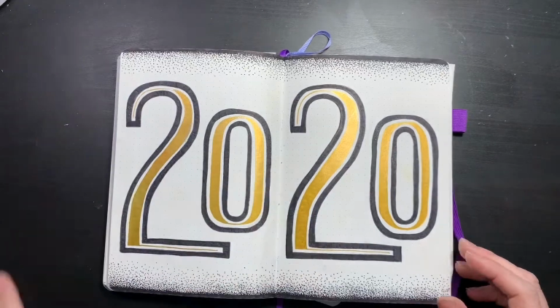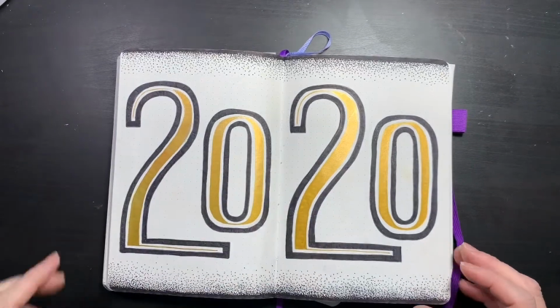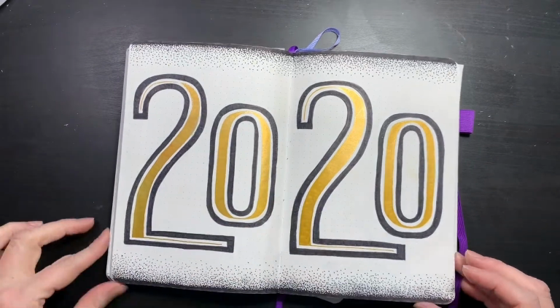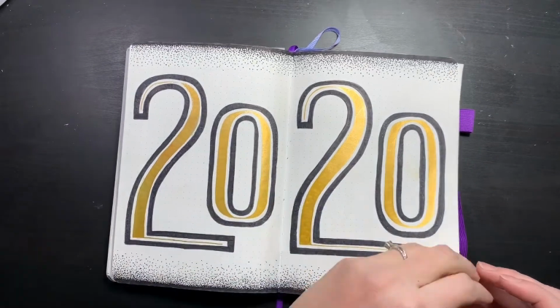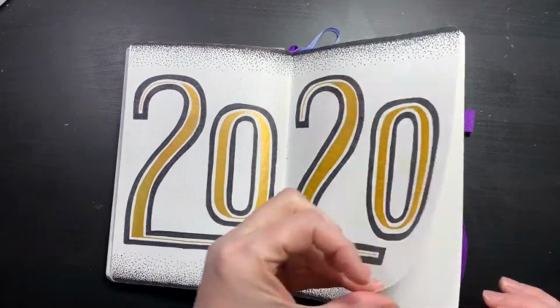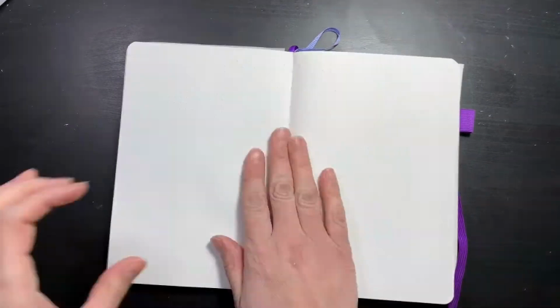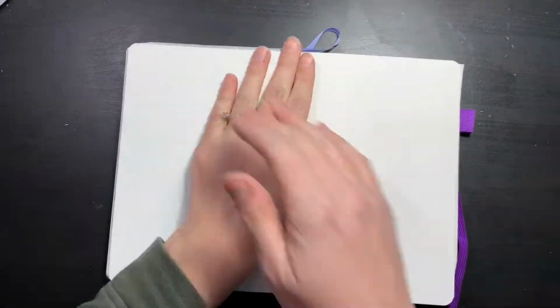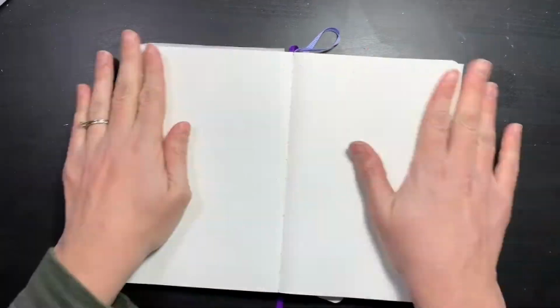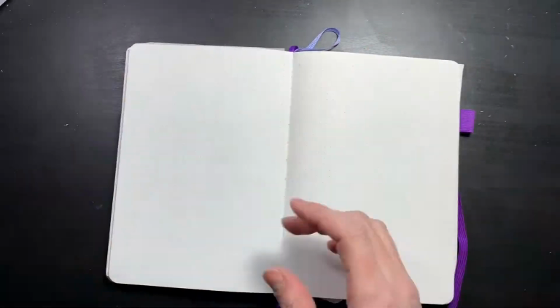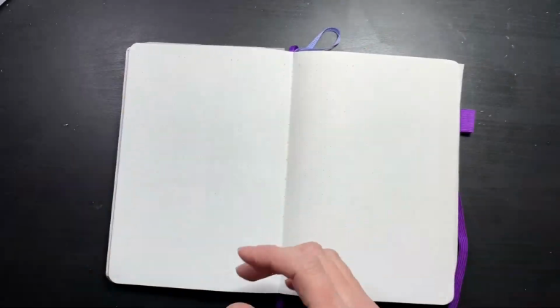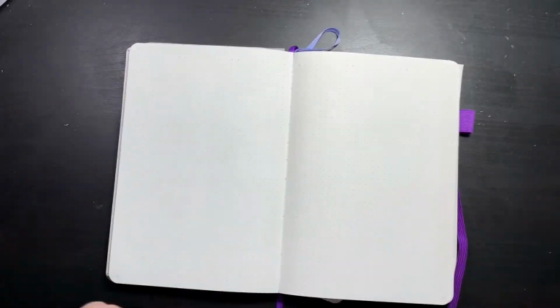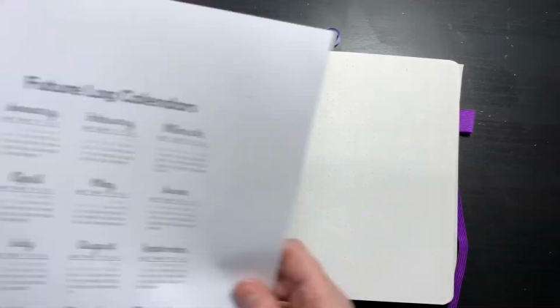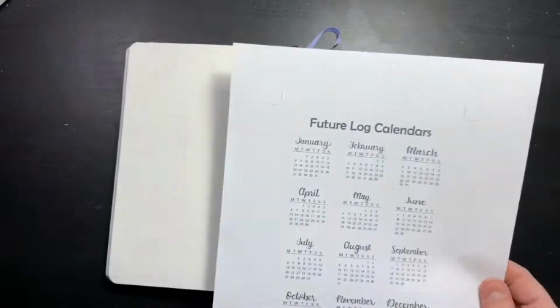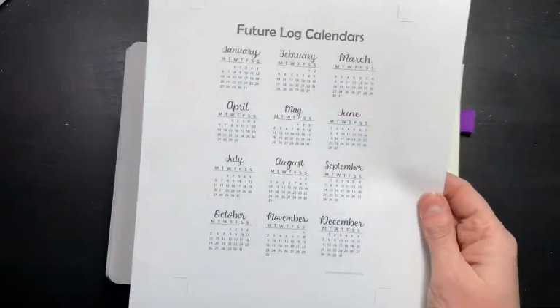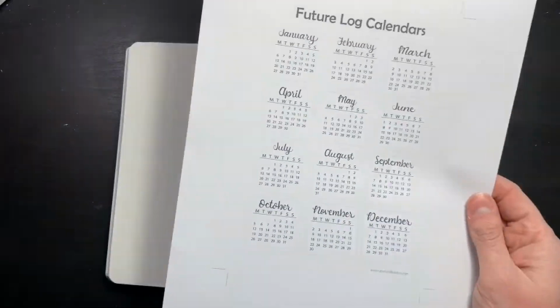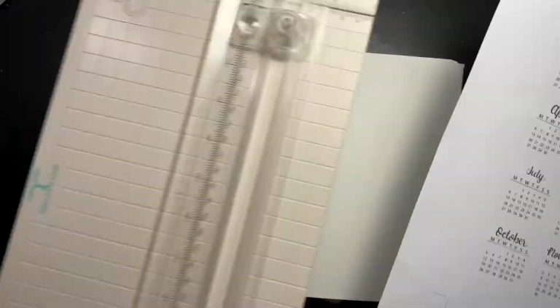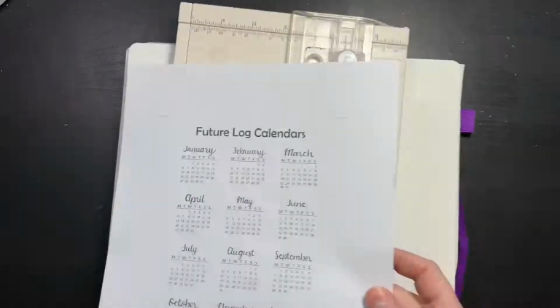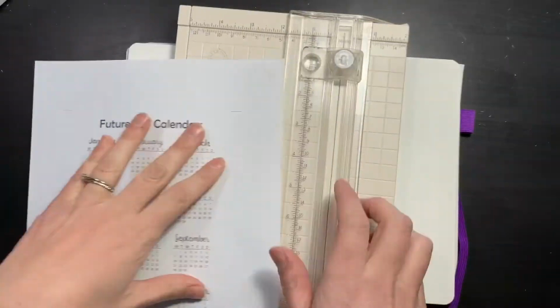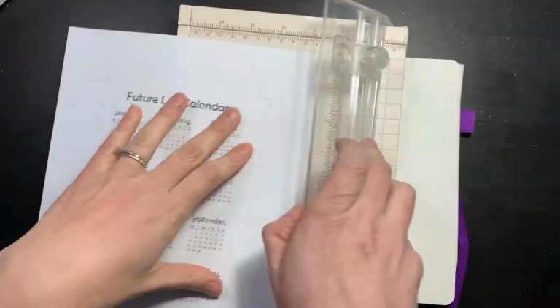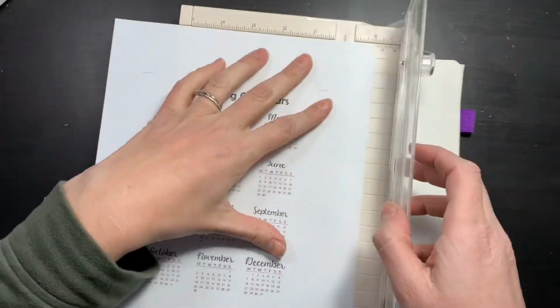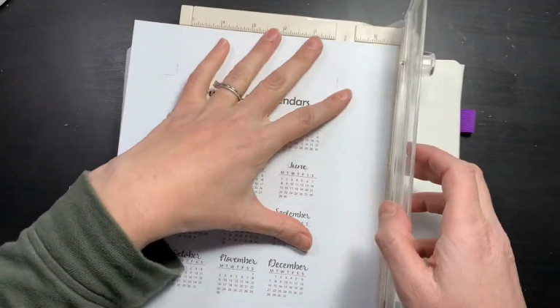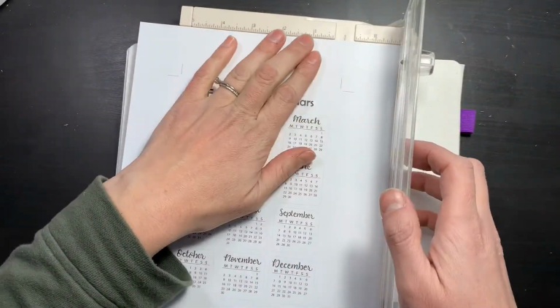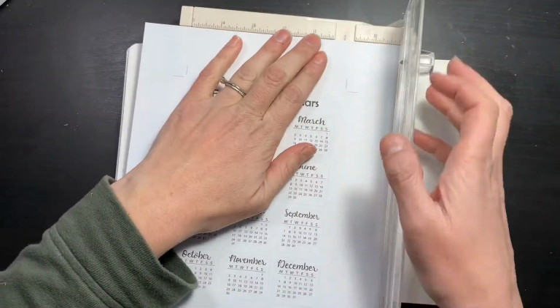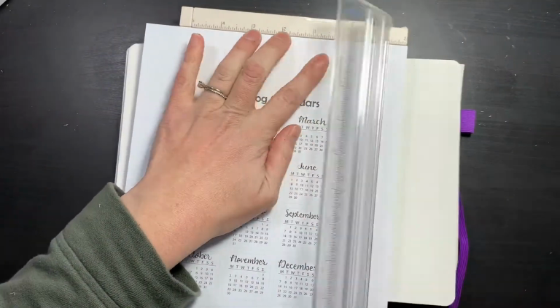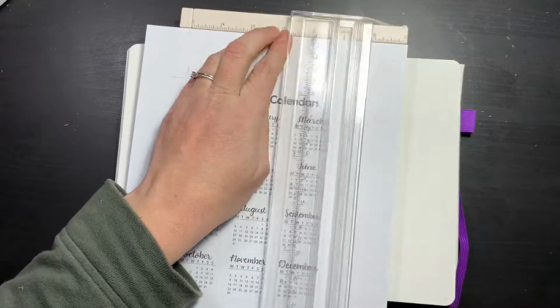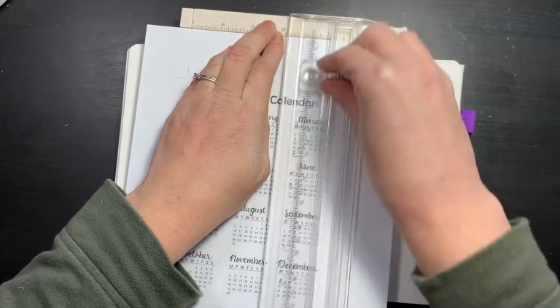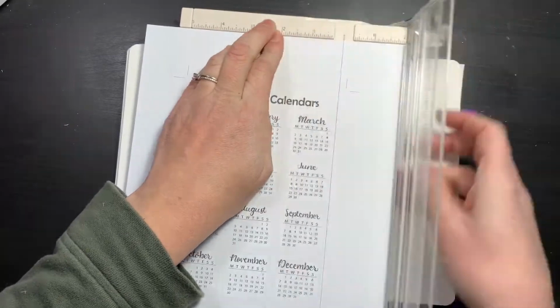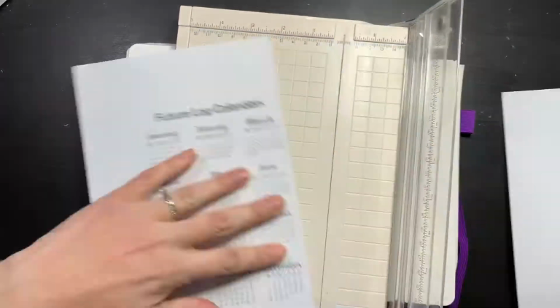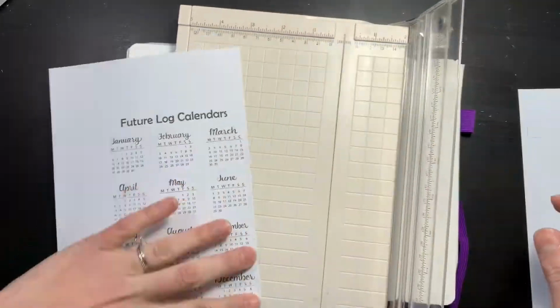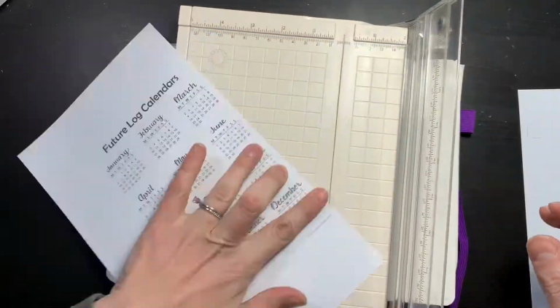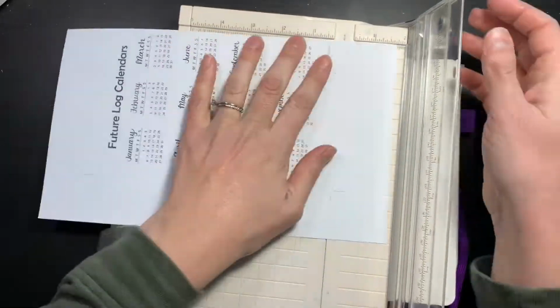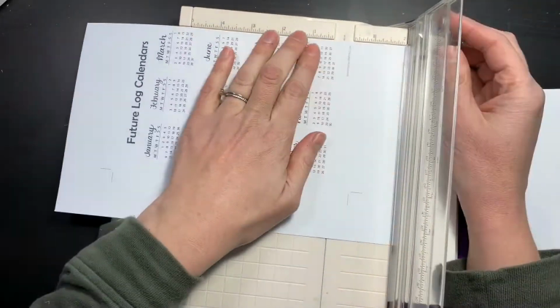Hi everybody, thank you for joining me today. Today I'll be setting up my bullet journal for 2020.